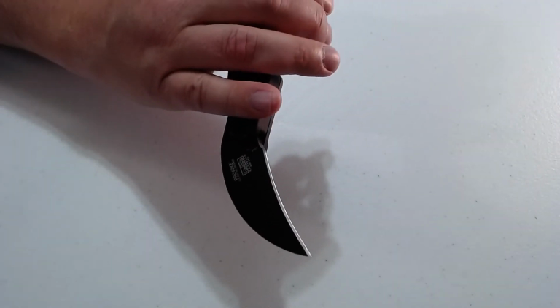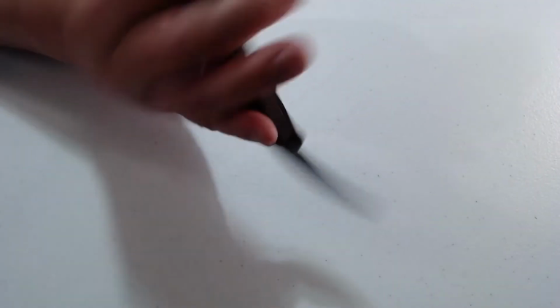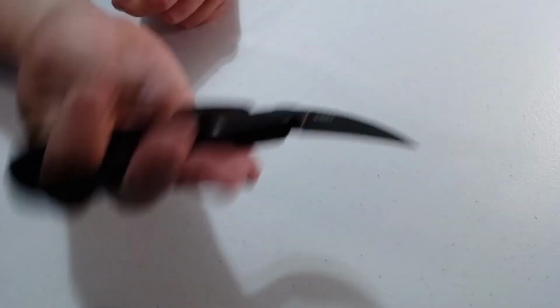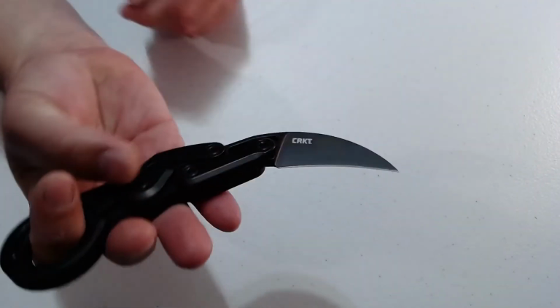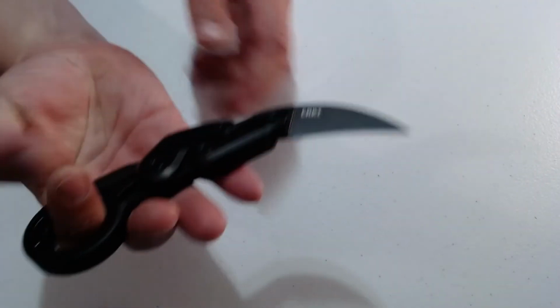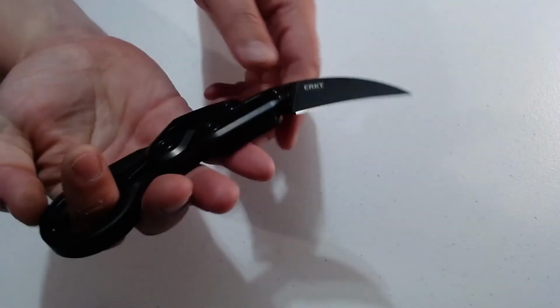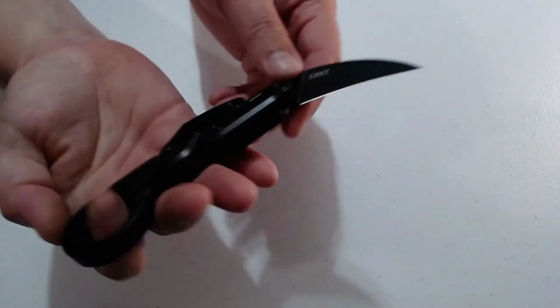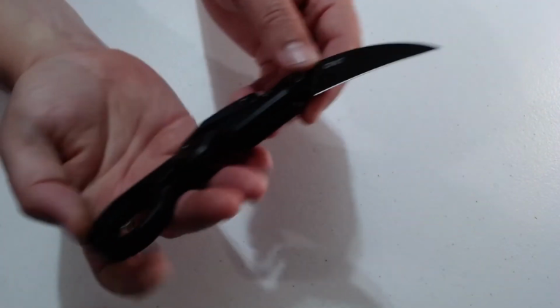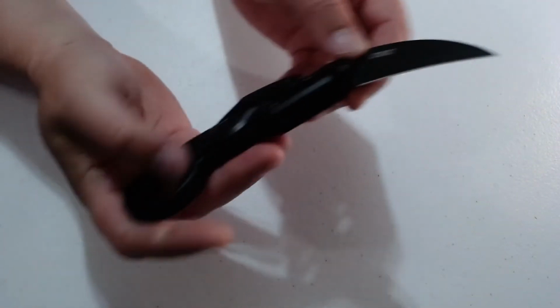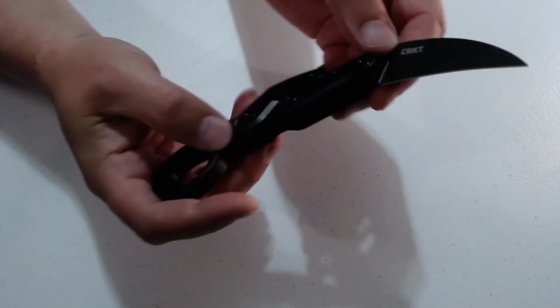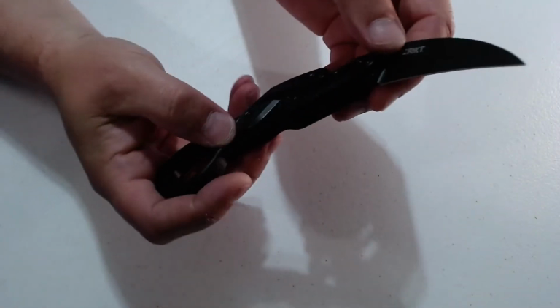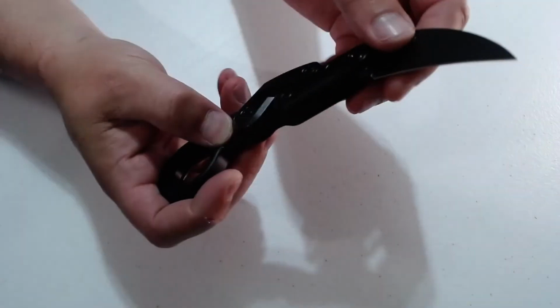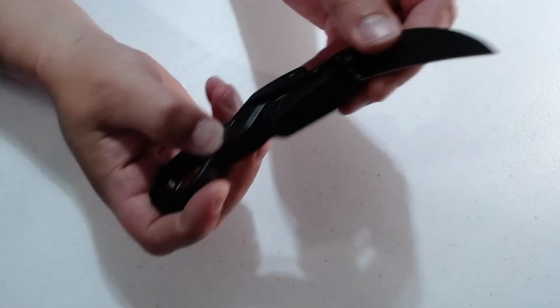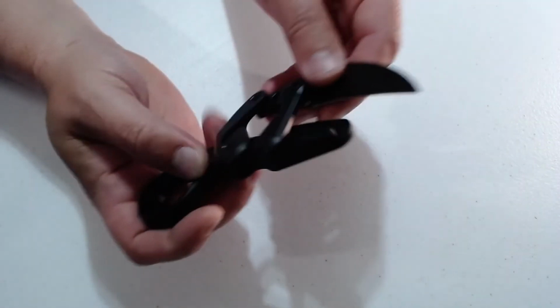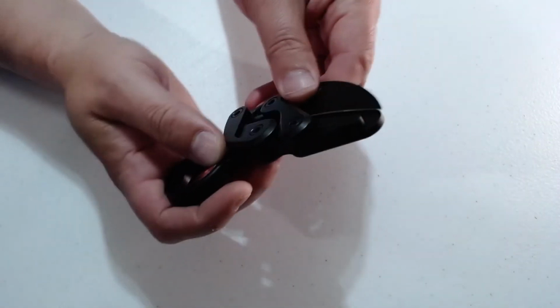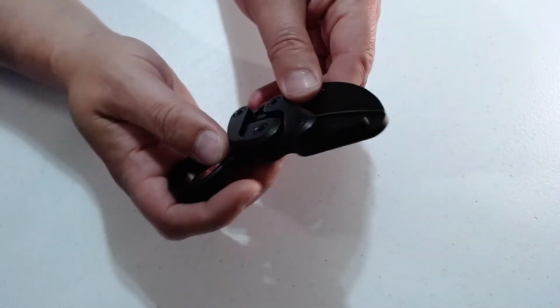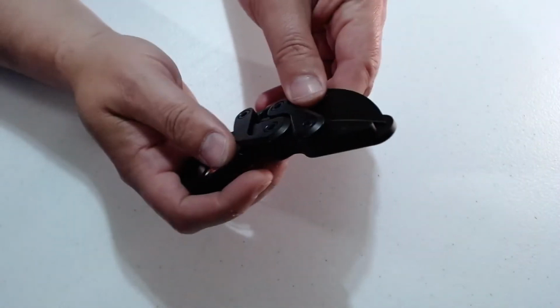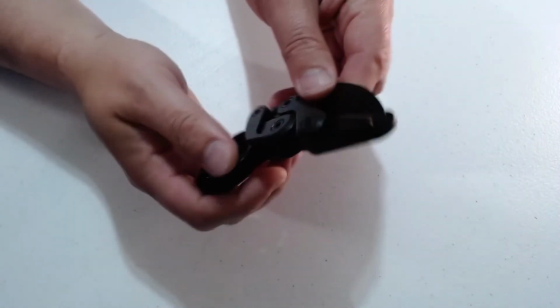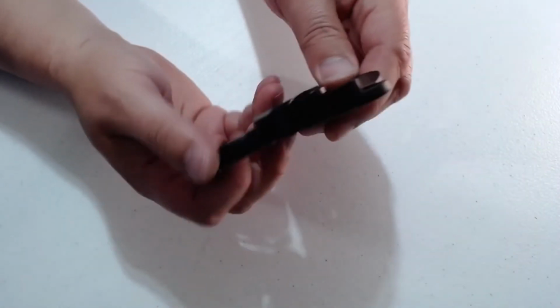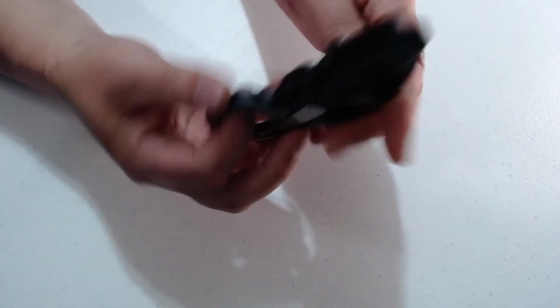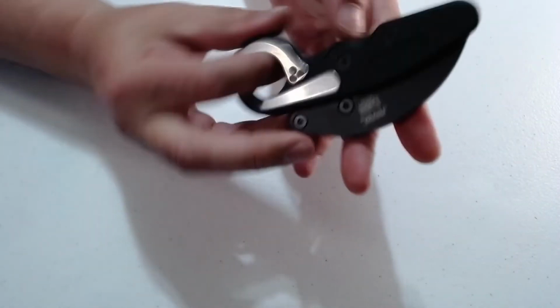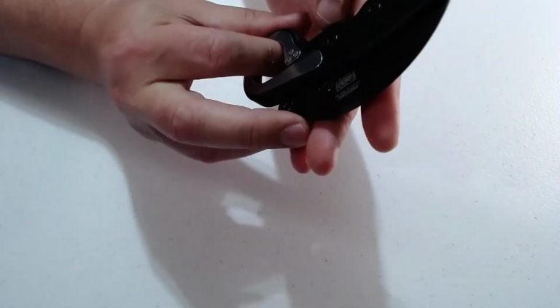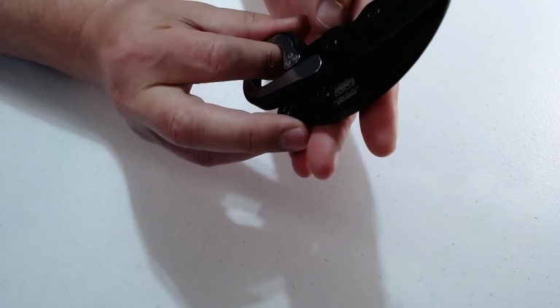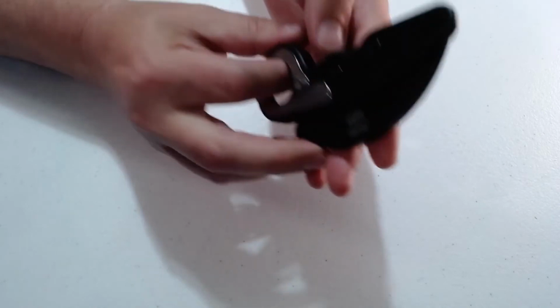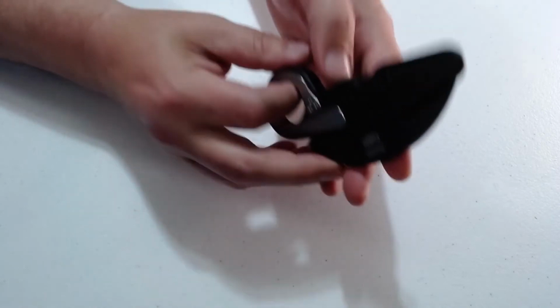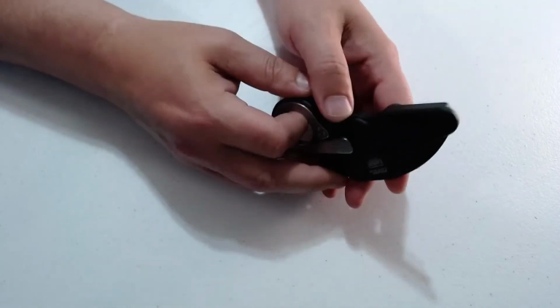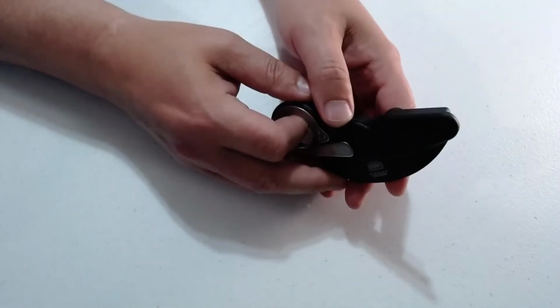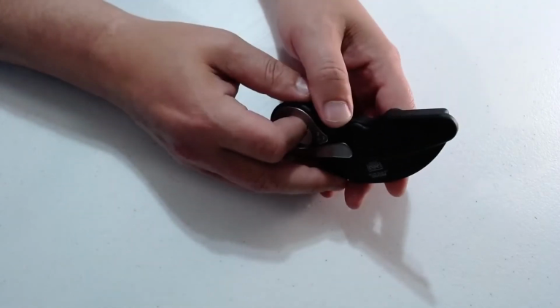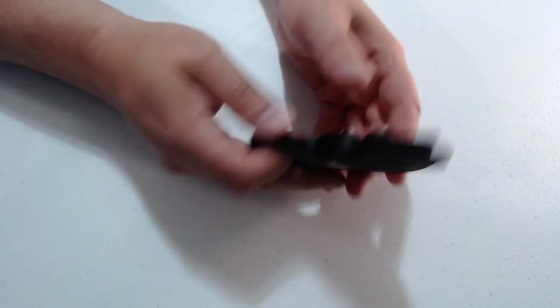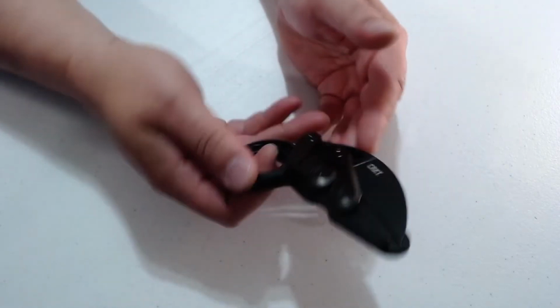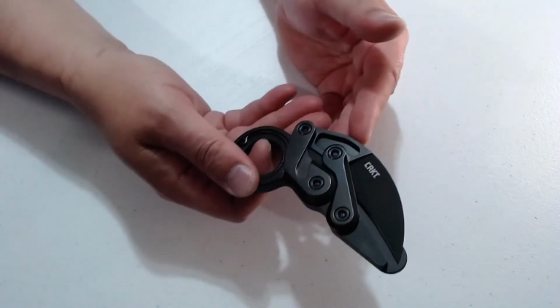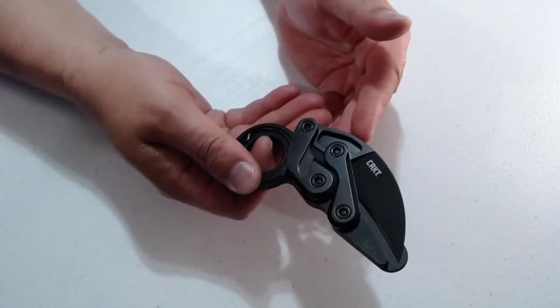I really like the CRKT Provoke if you haven't noticed.